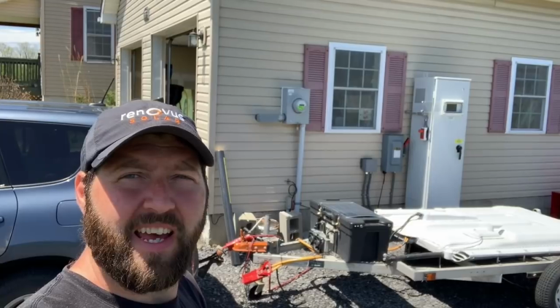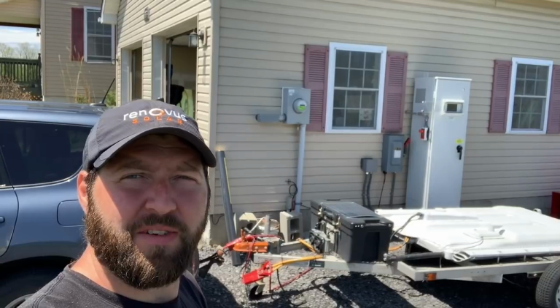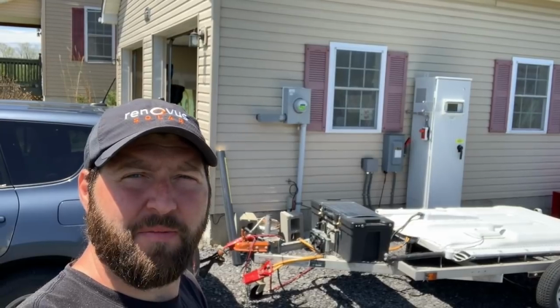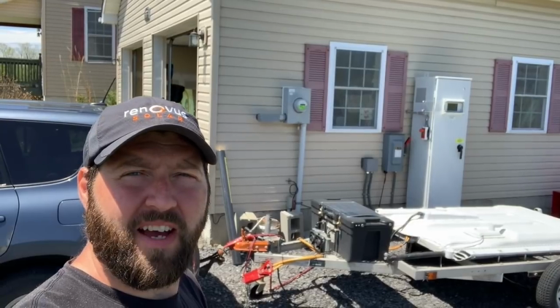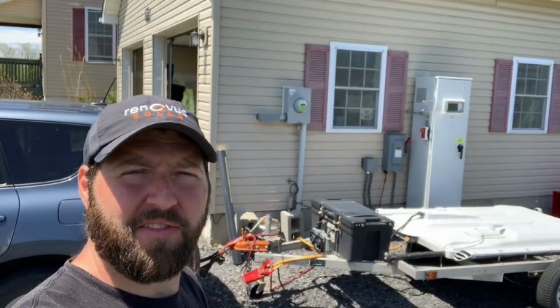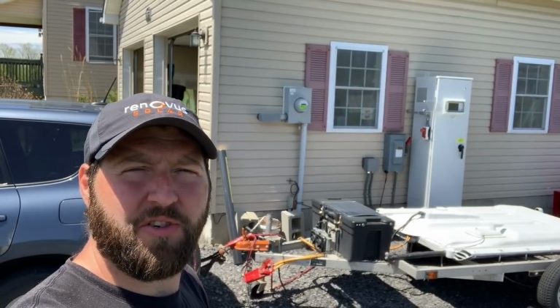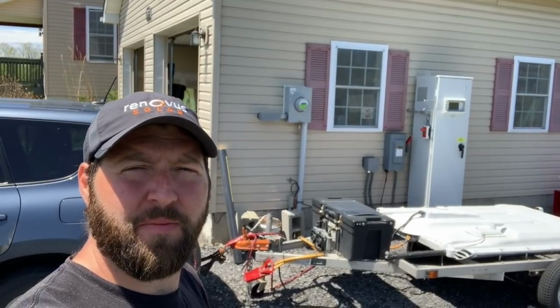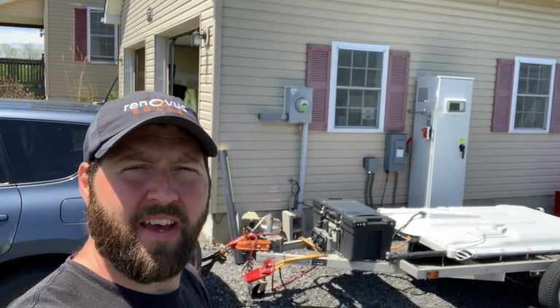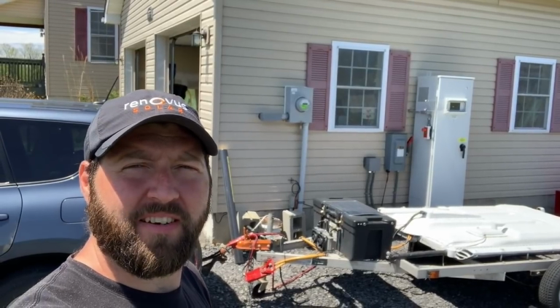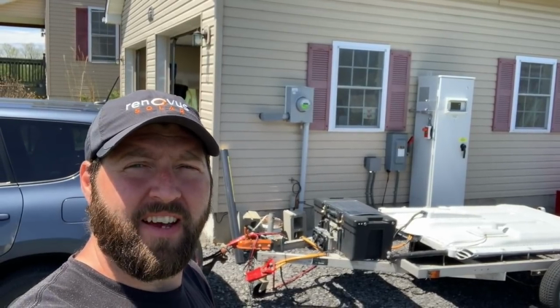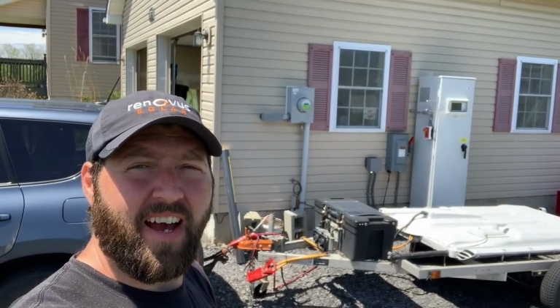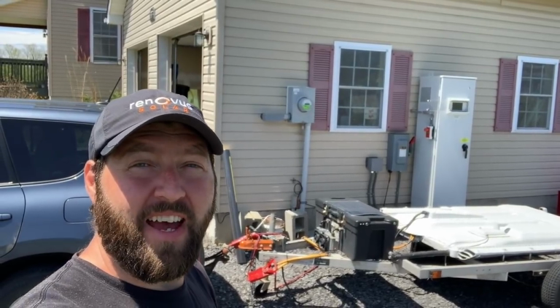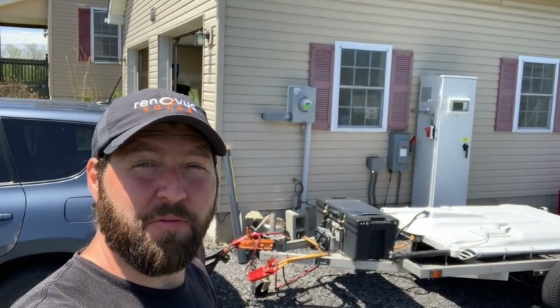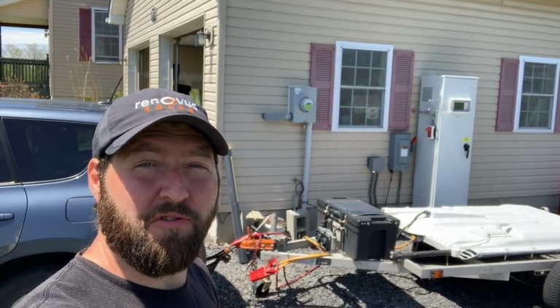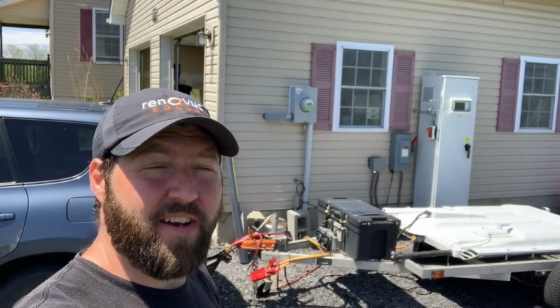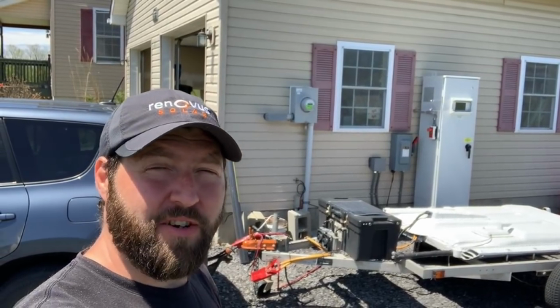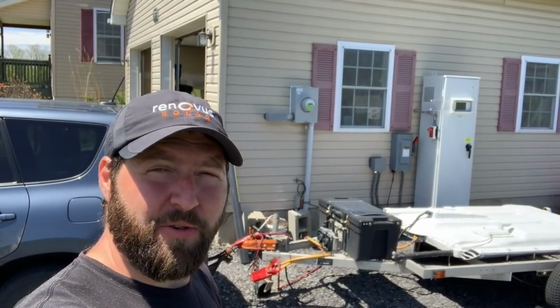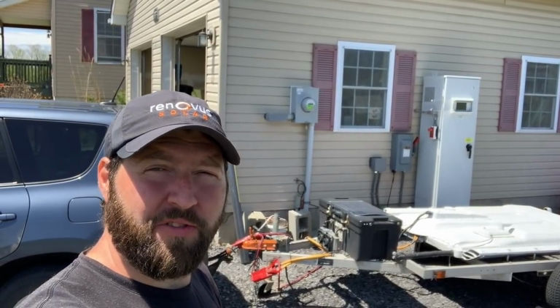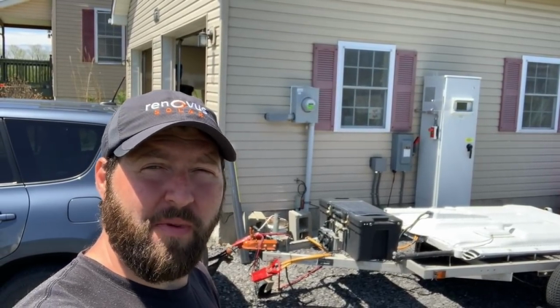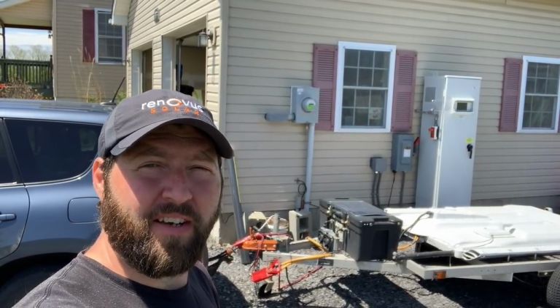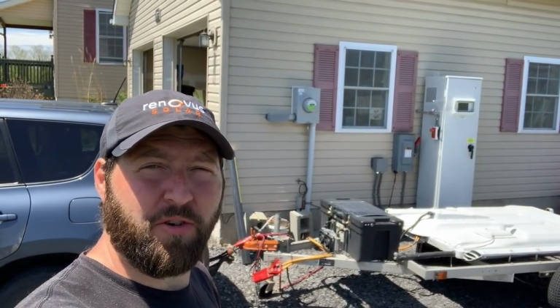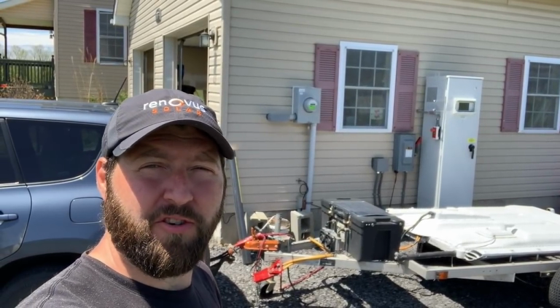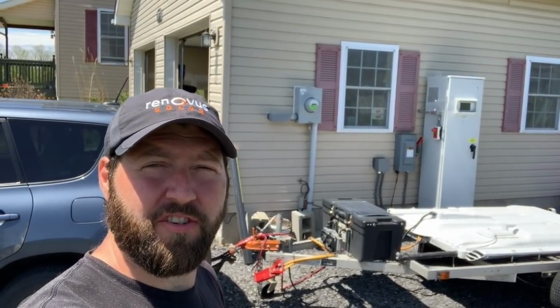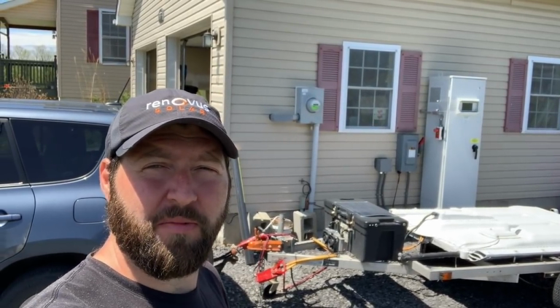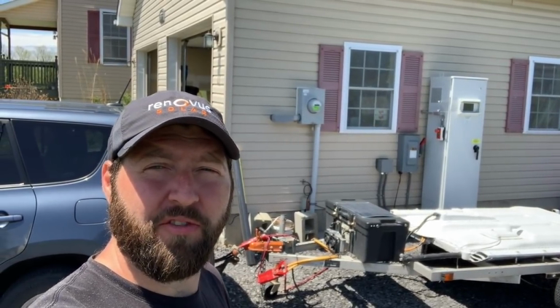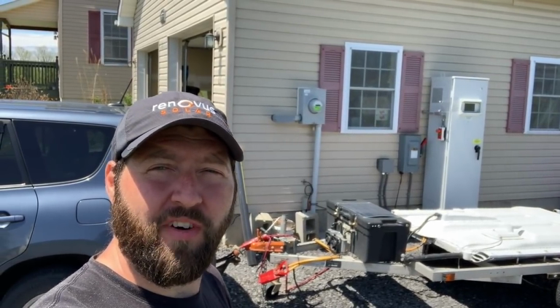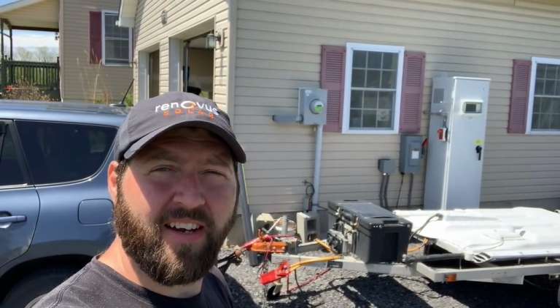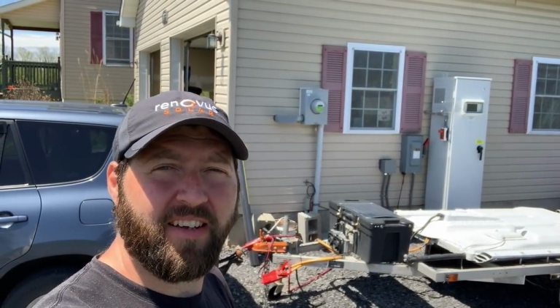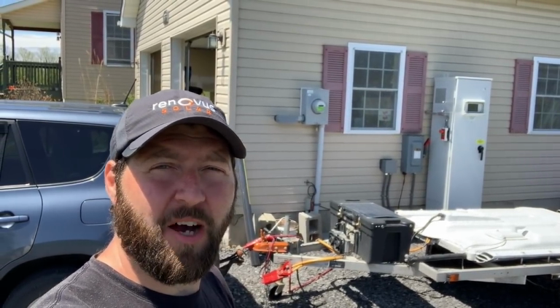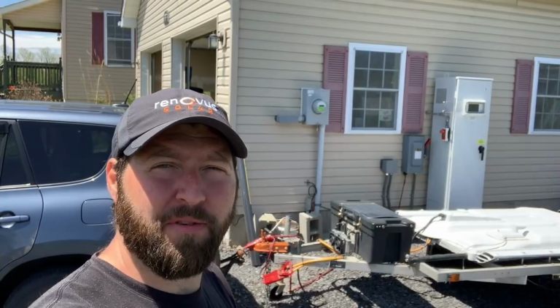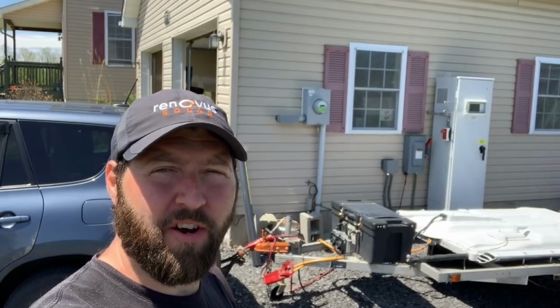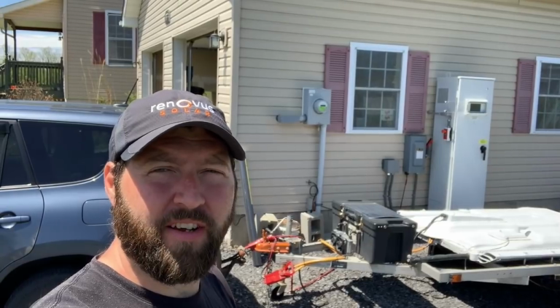Hey, what's up guys, this is Jim again. I have some great news — my solar system is finally up and running.